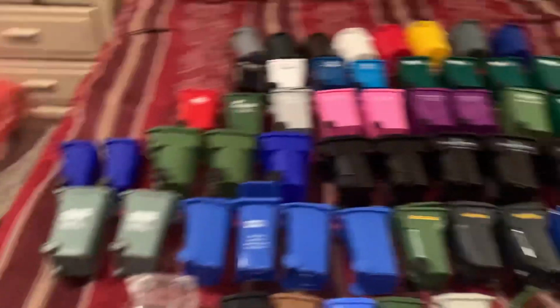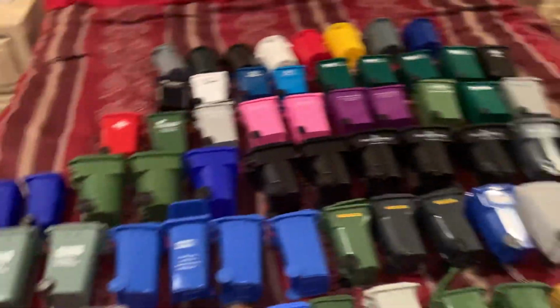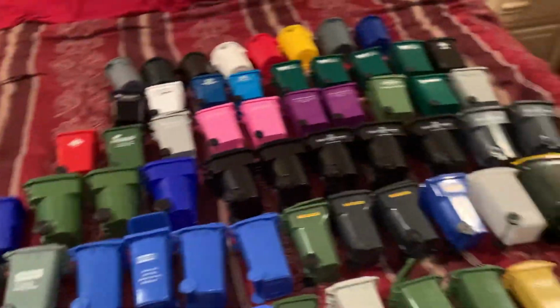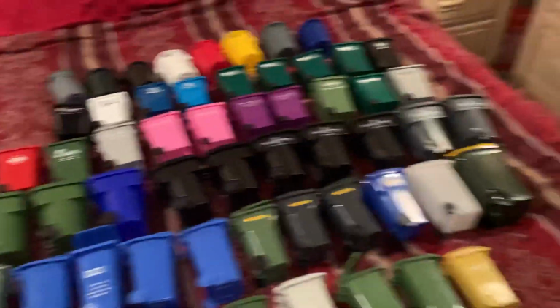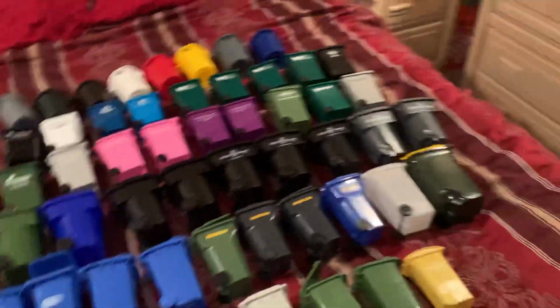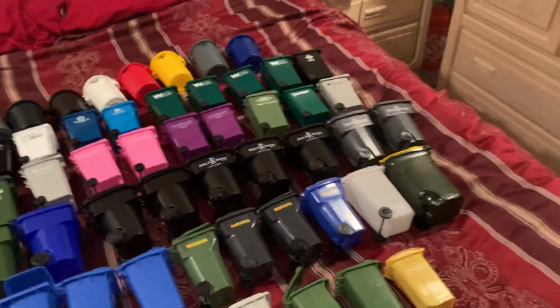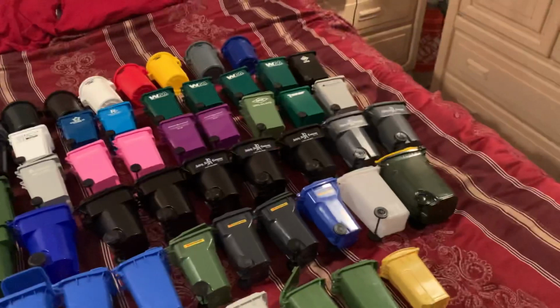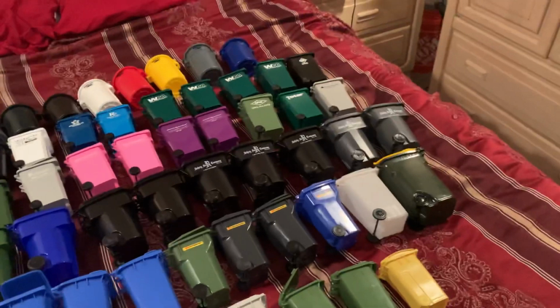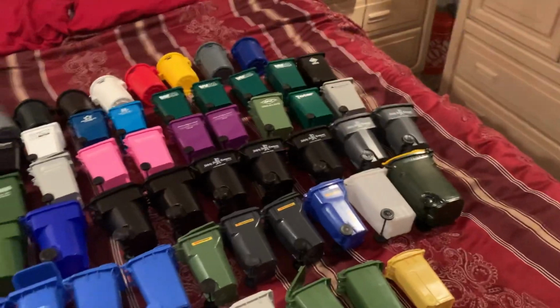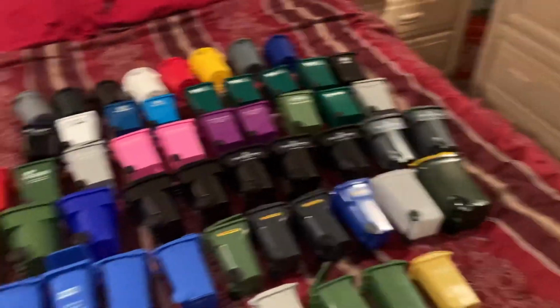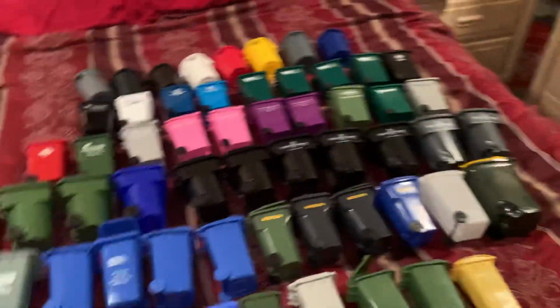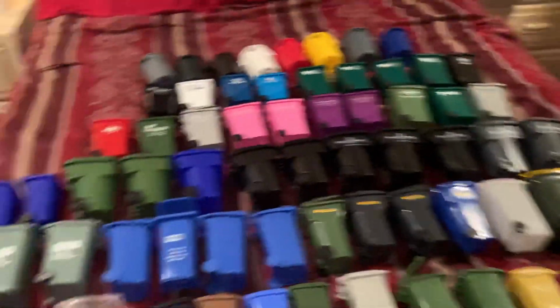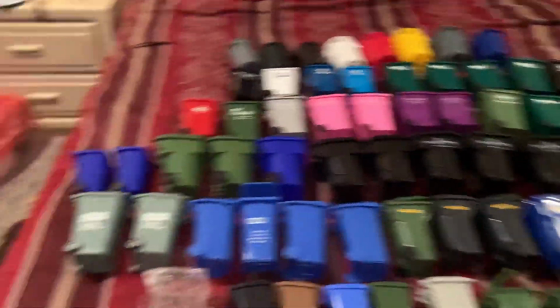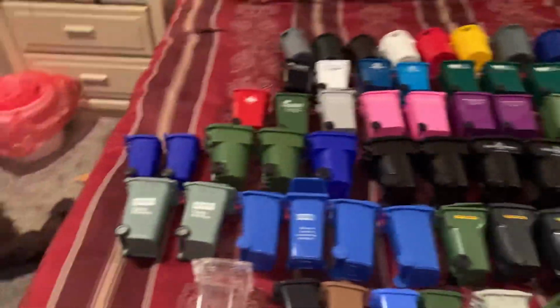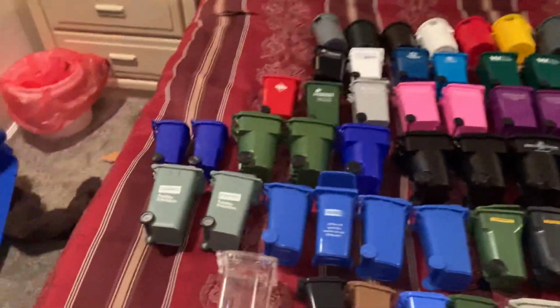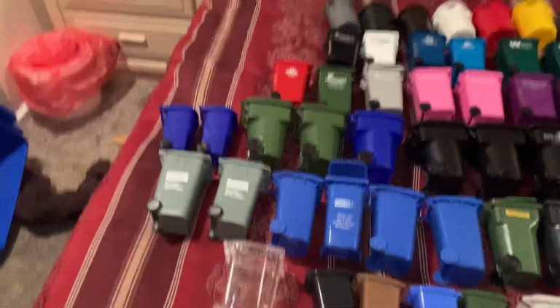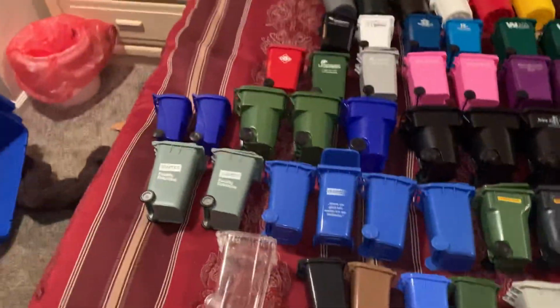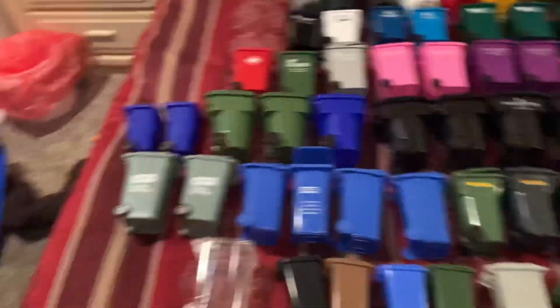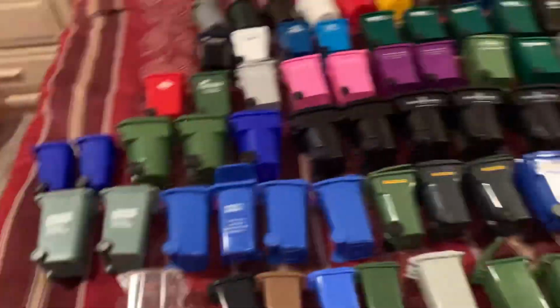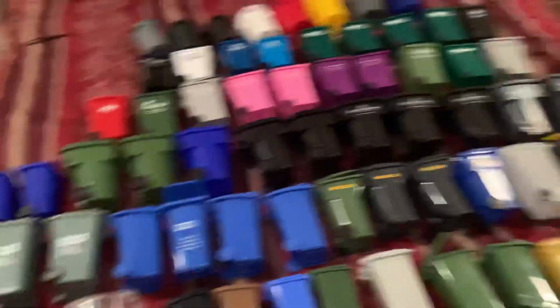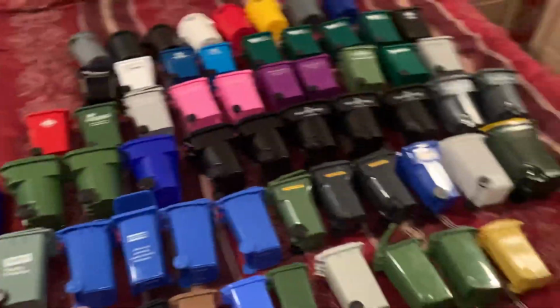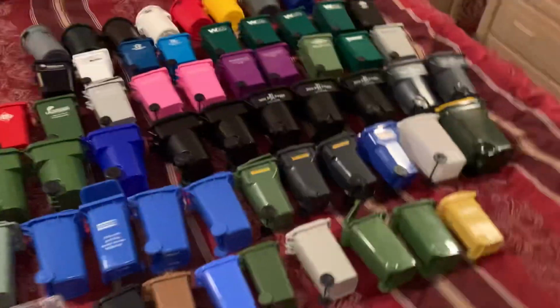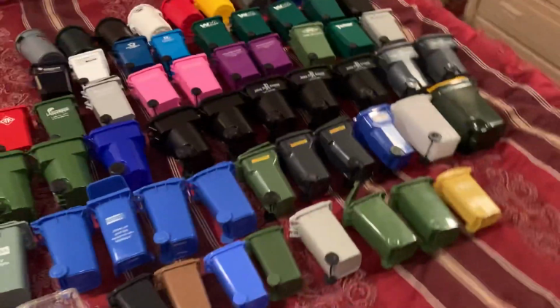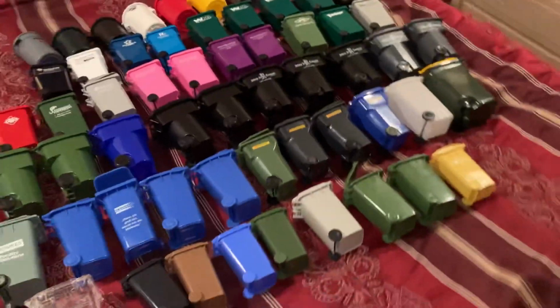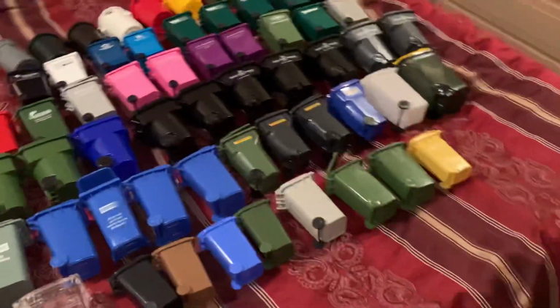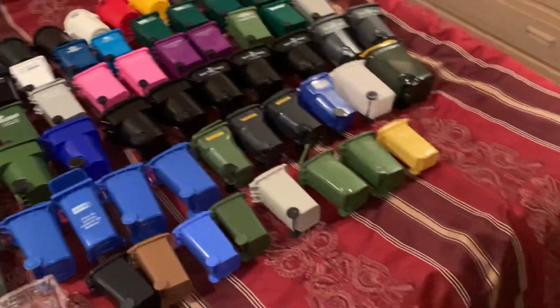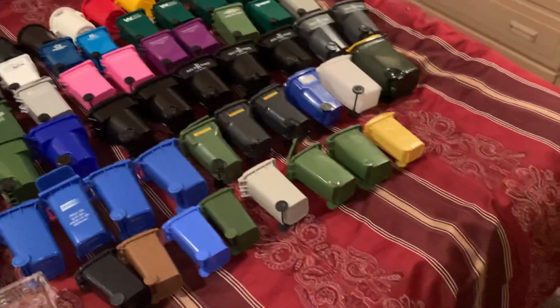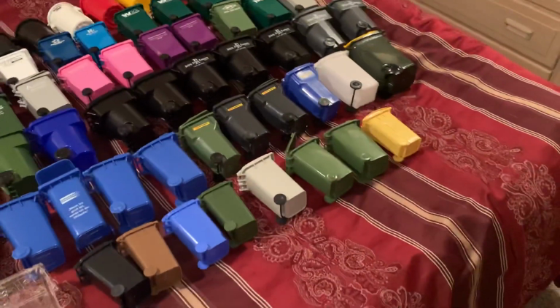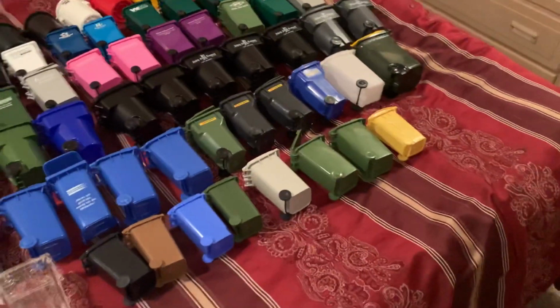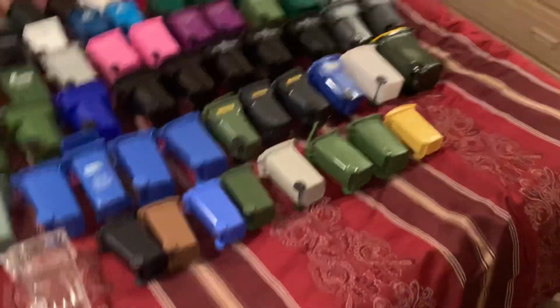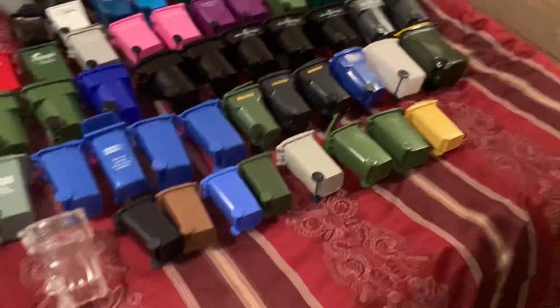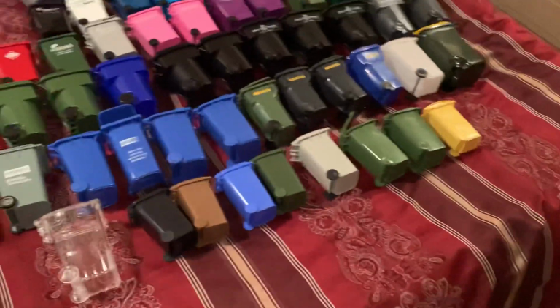Well, that is it. I am open for sale or trade on pretty much any of these — just shoot me an offer. Thanks.